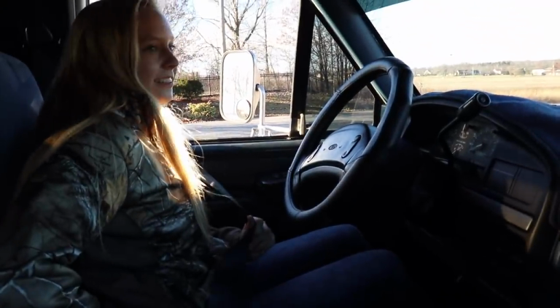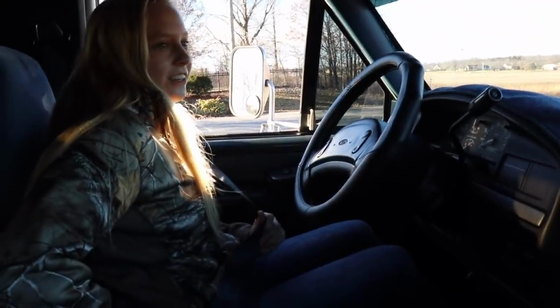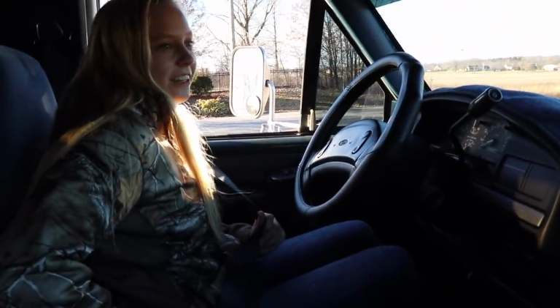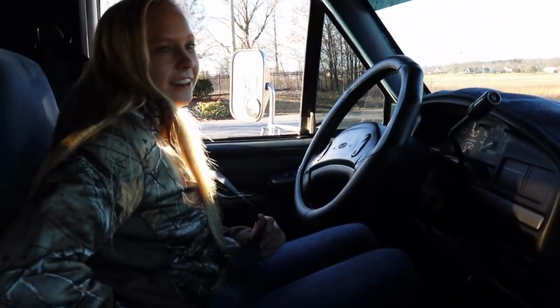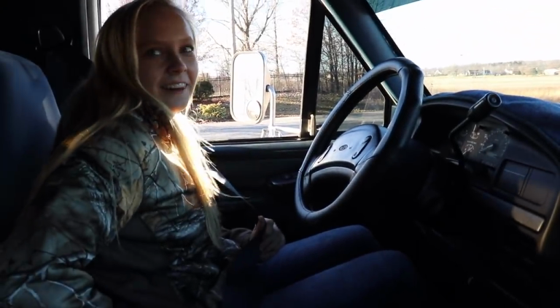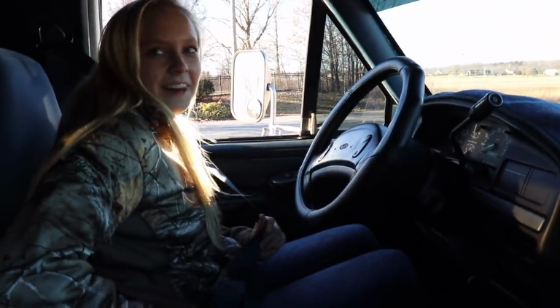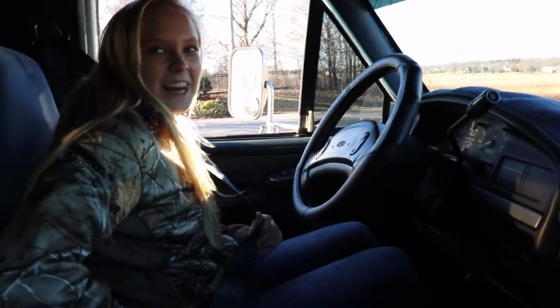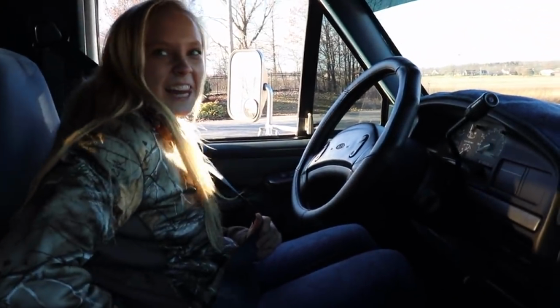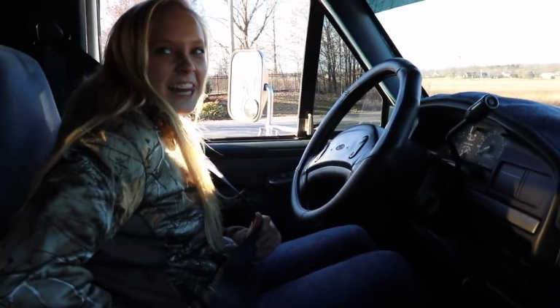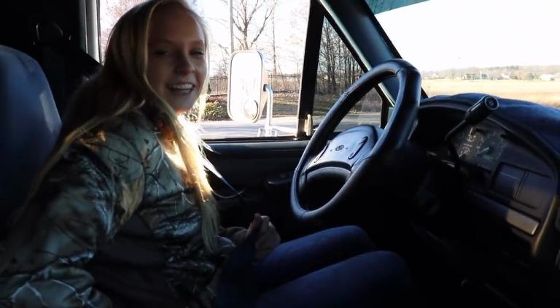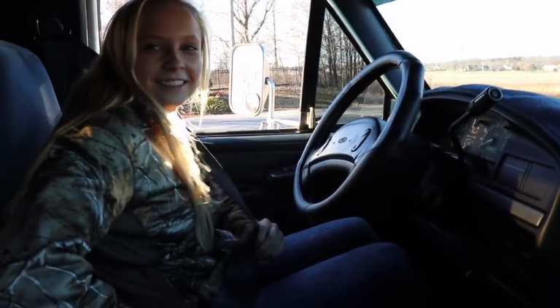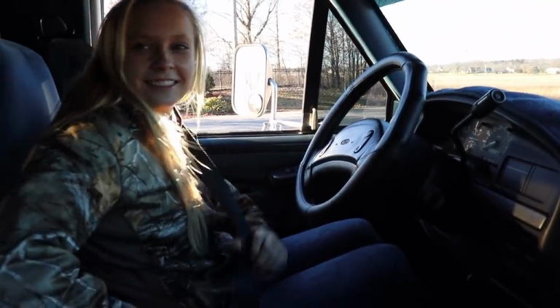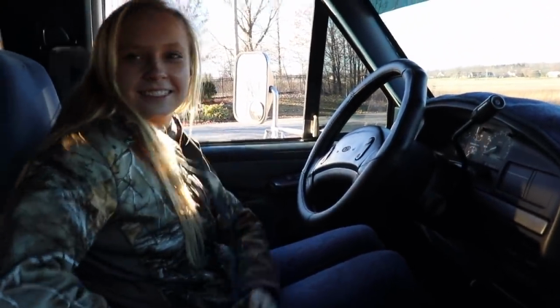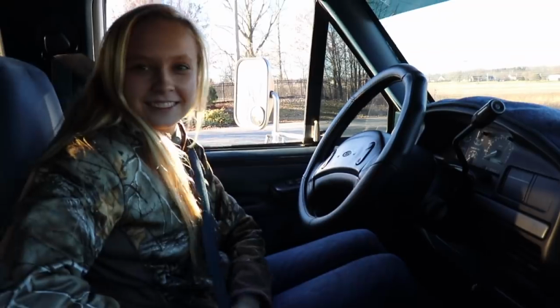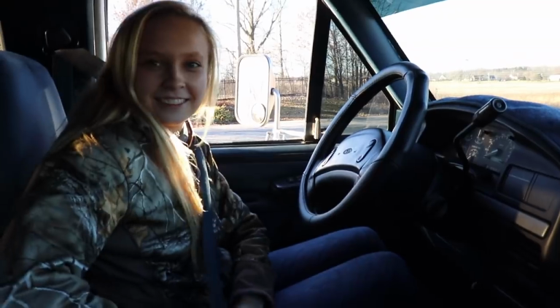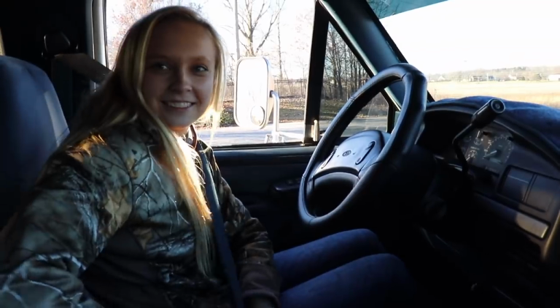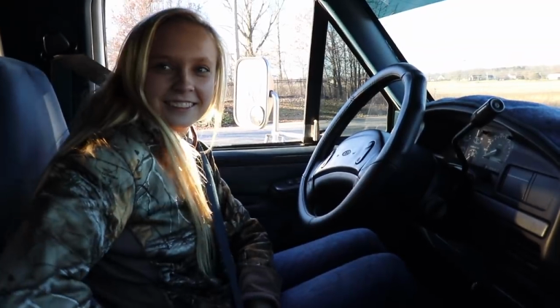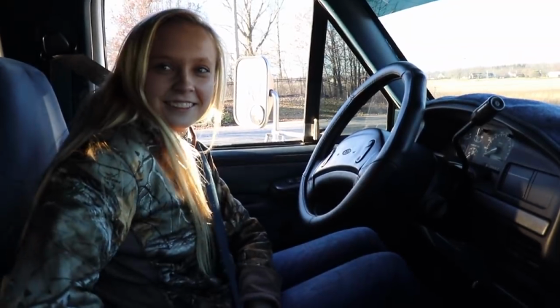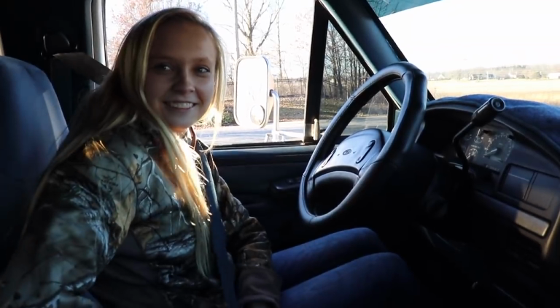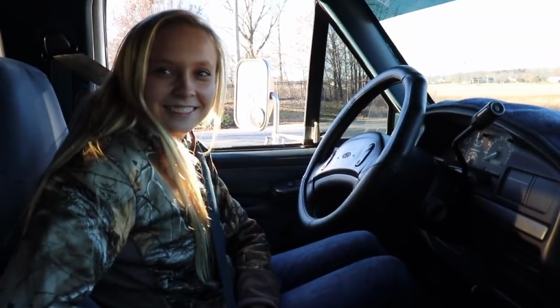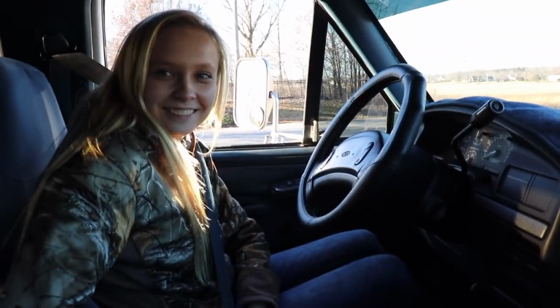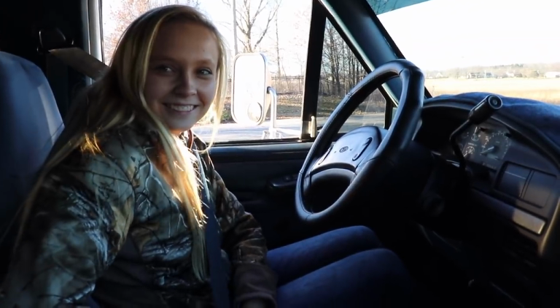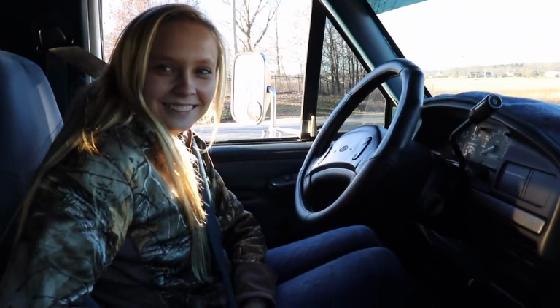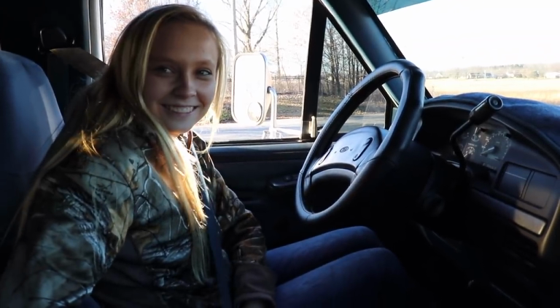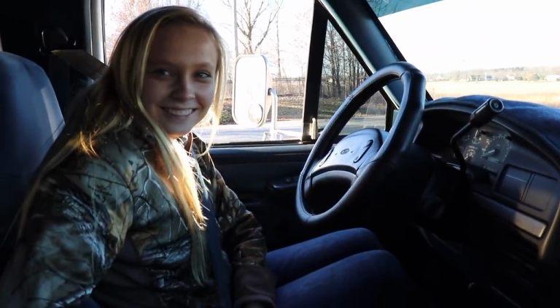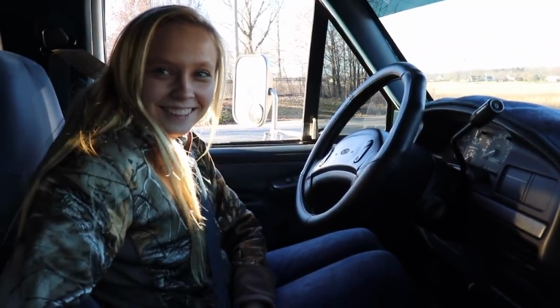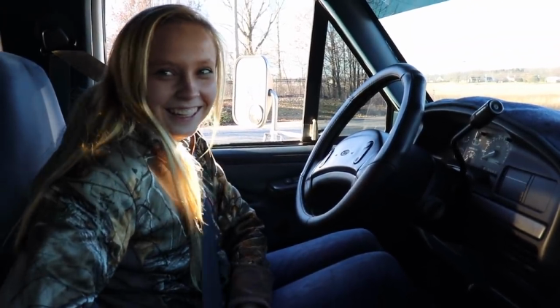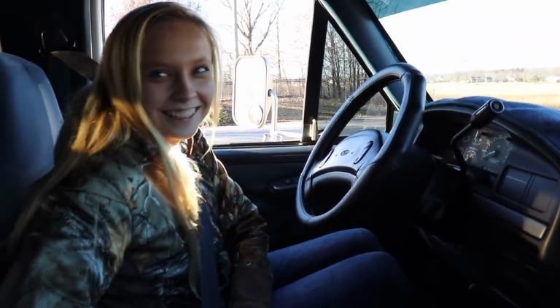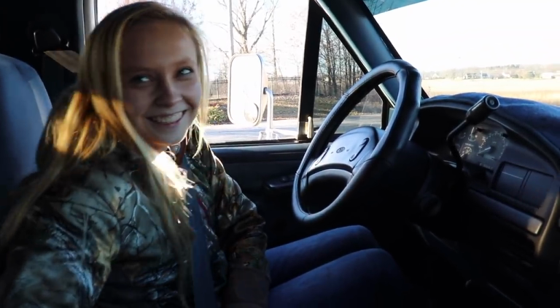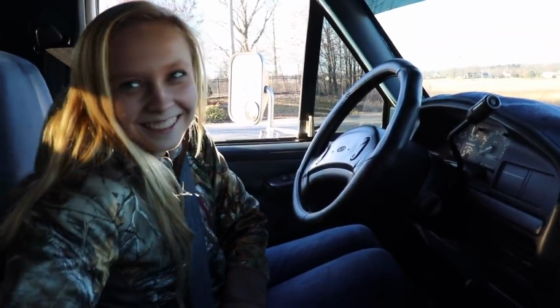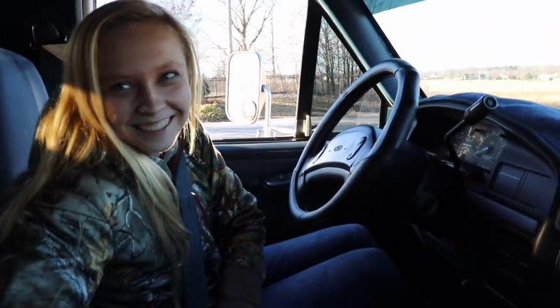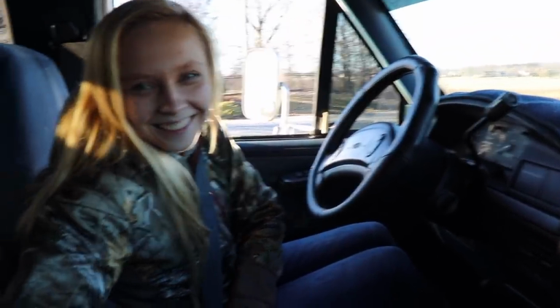Up to this point — the first mile and a half you've driven the truck — what do you think?